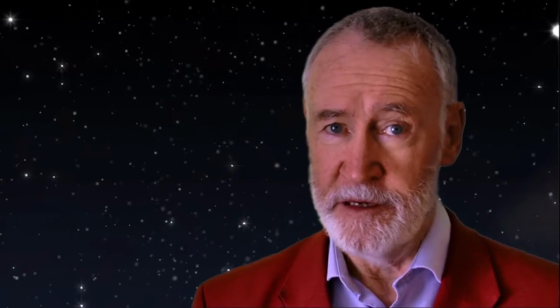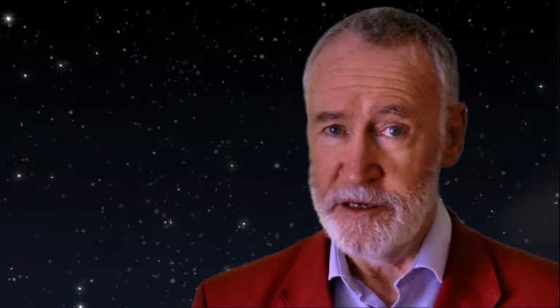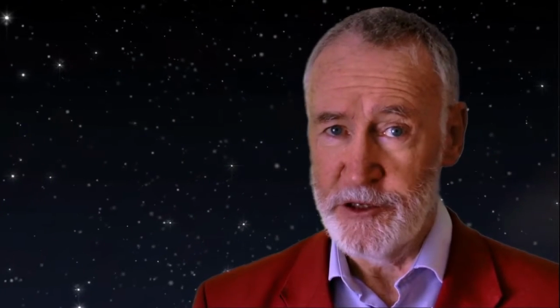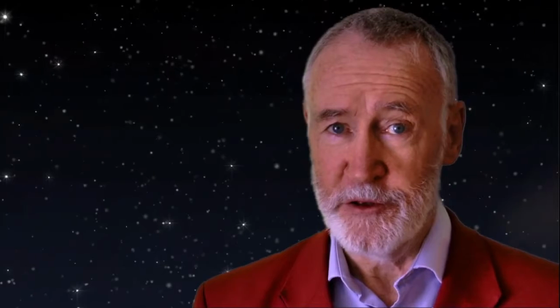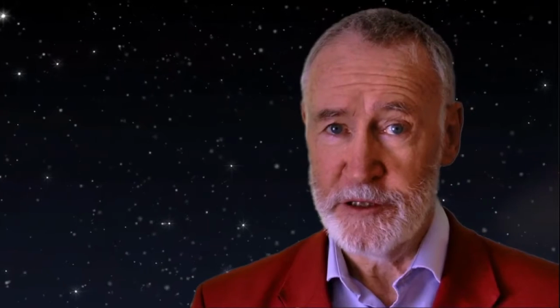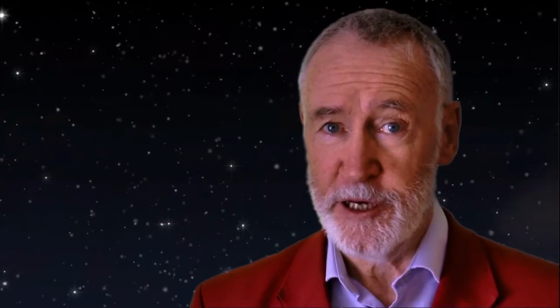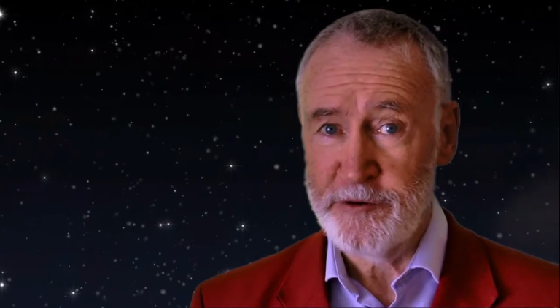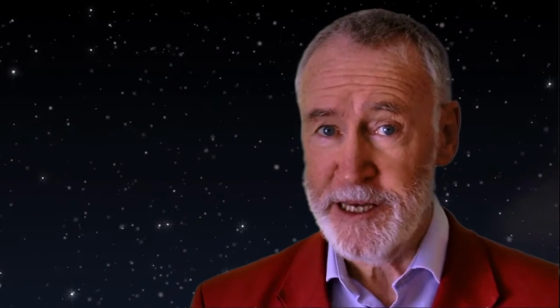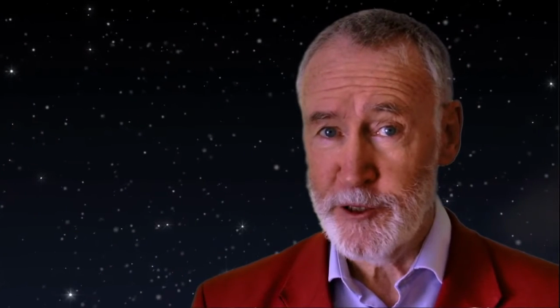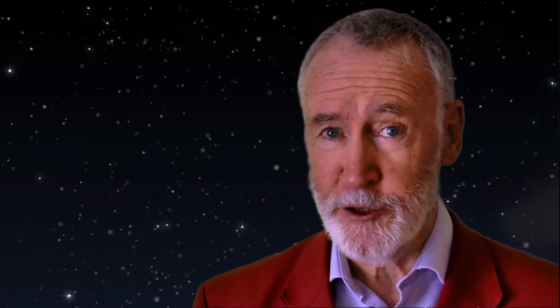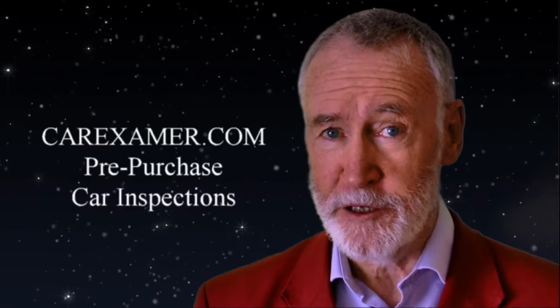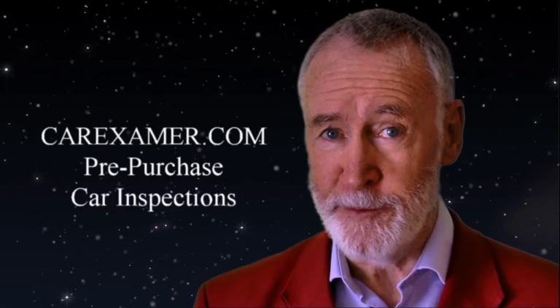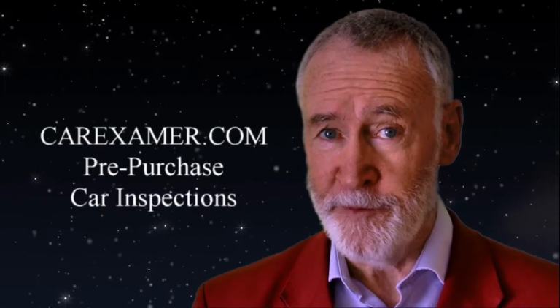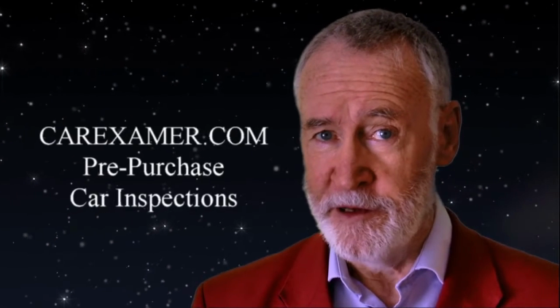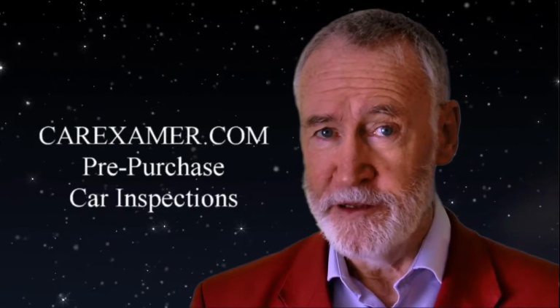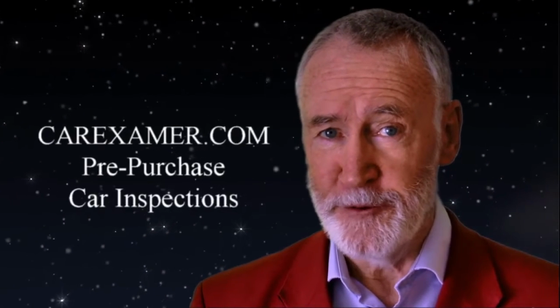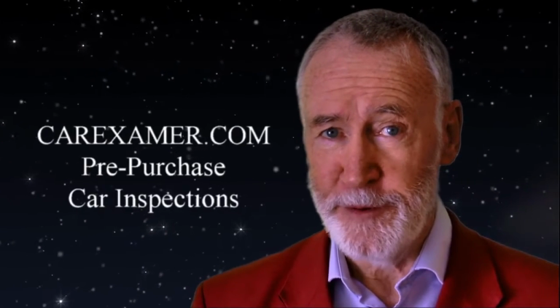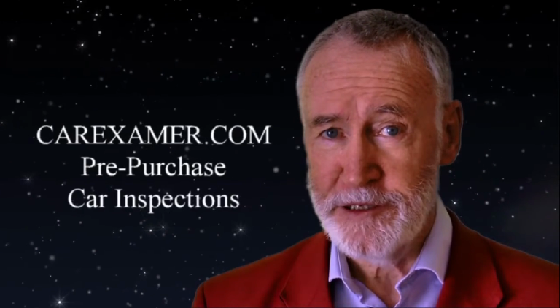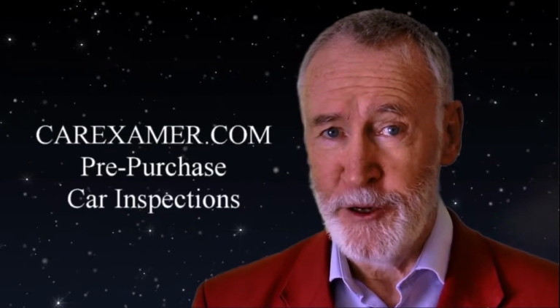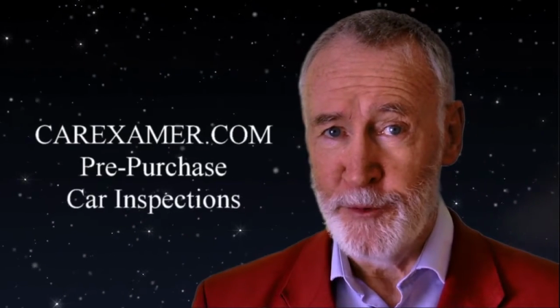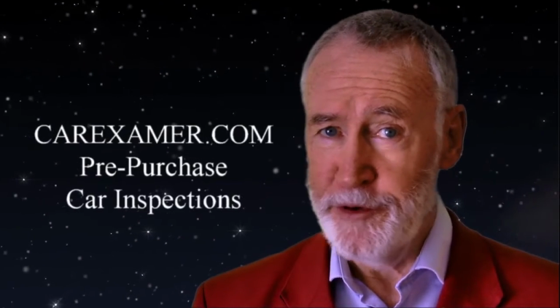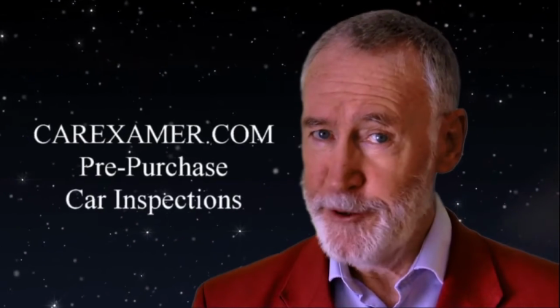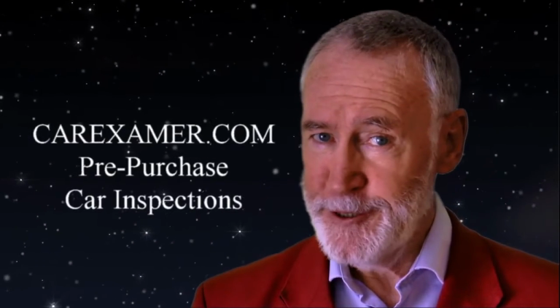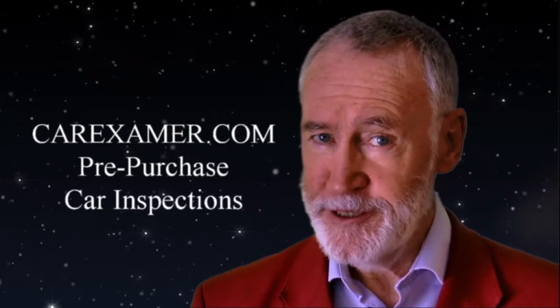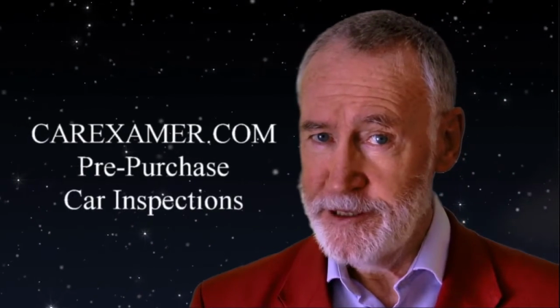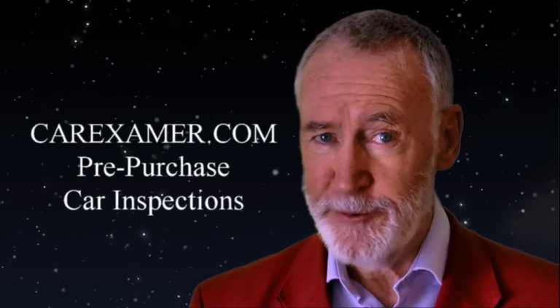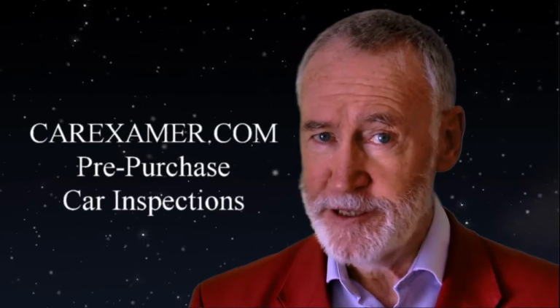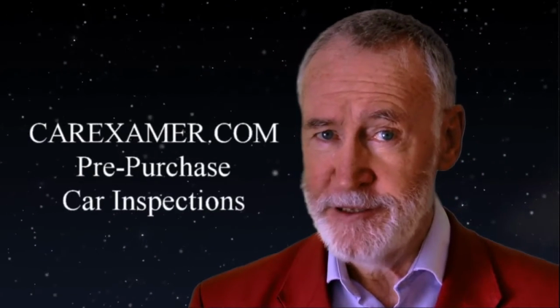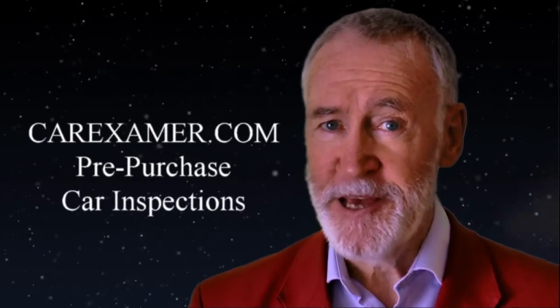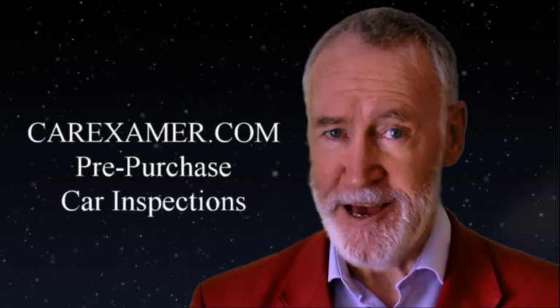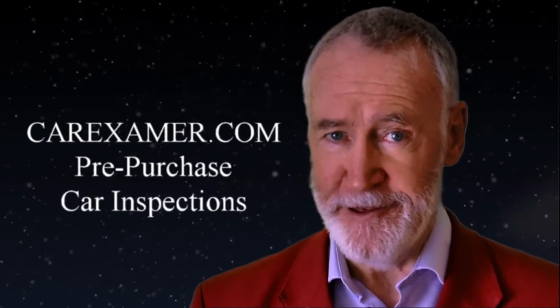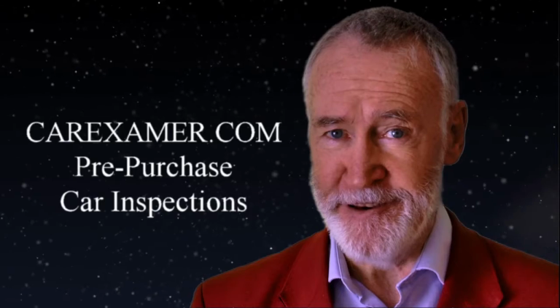He should have gone to carexammer.com. They do the best pre-purchase inspections out there.